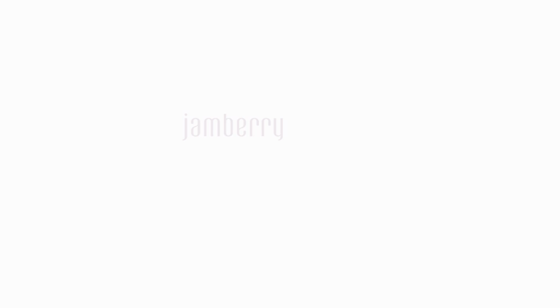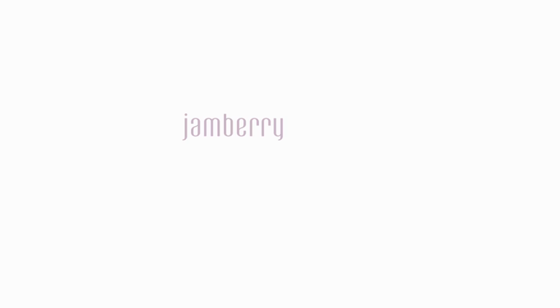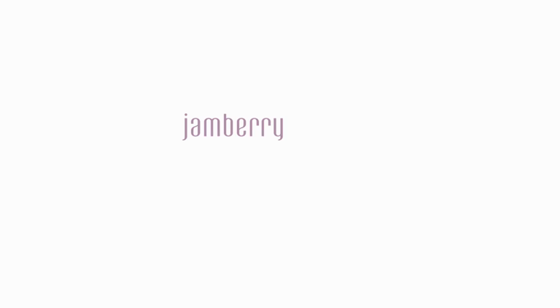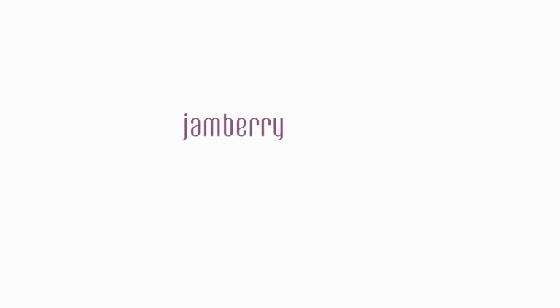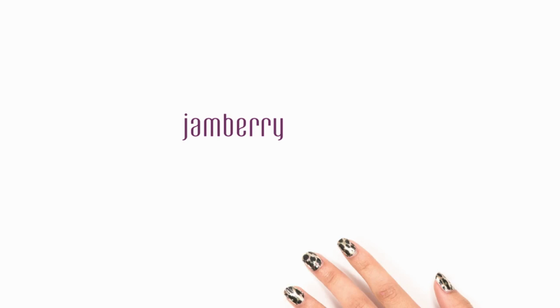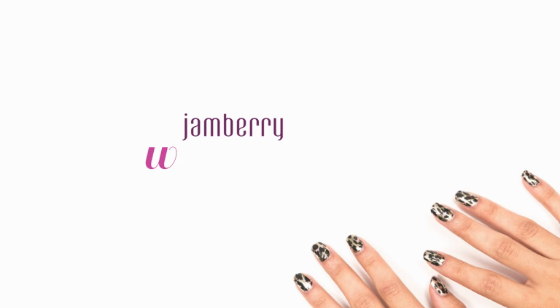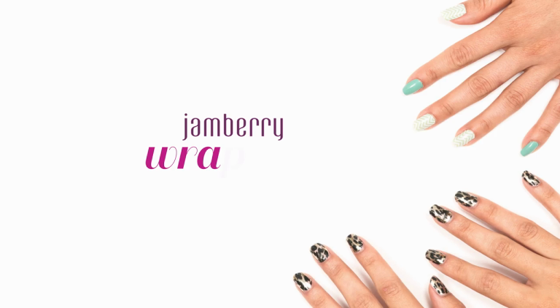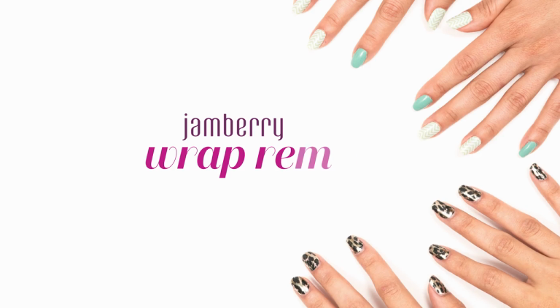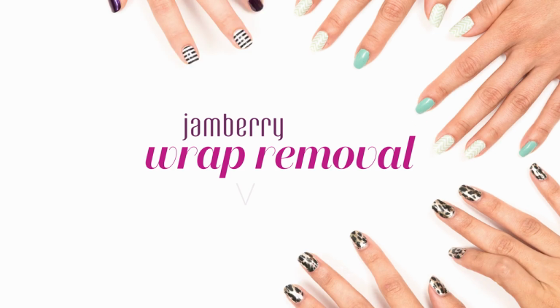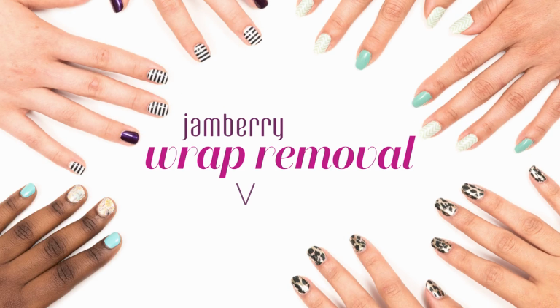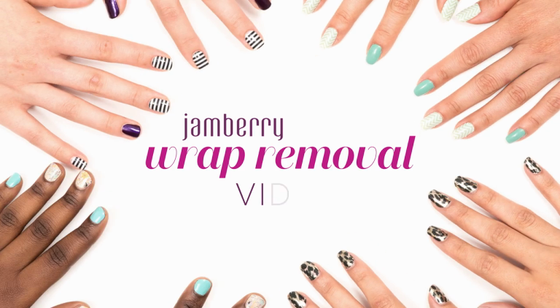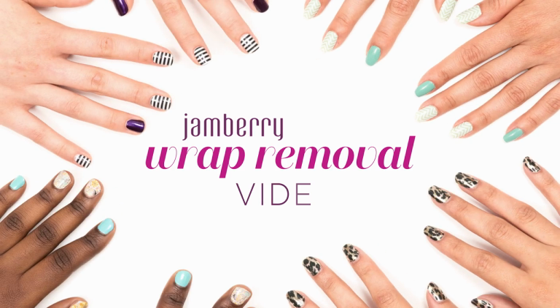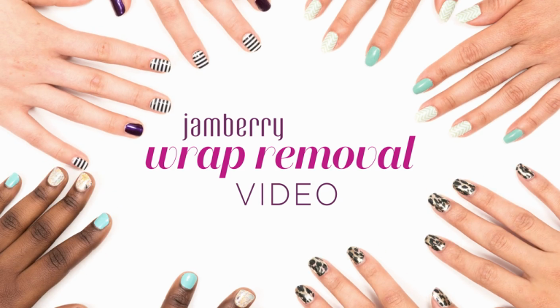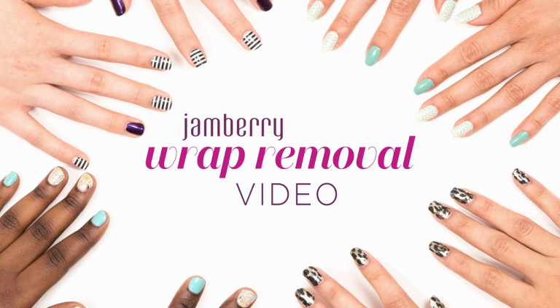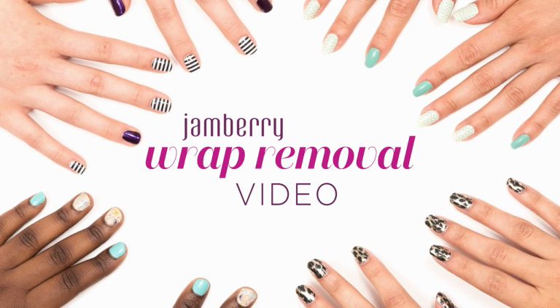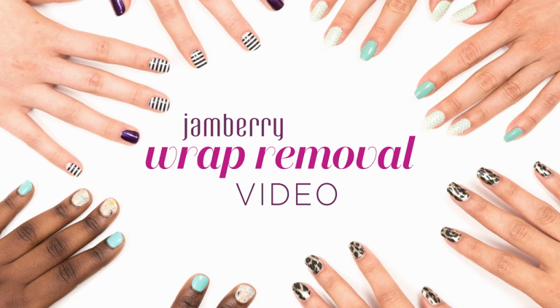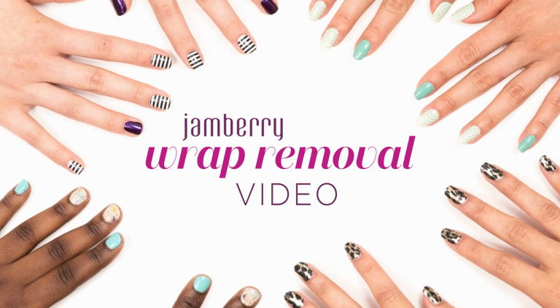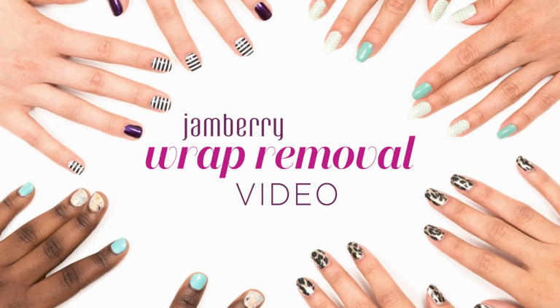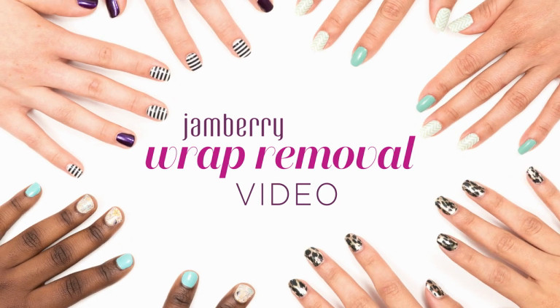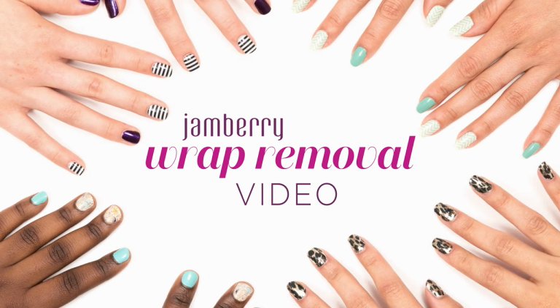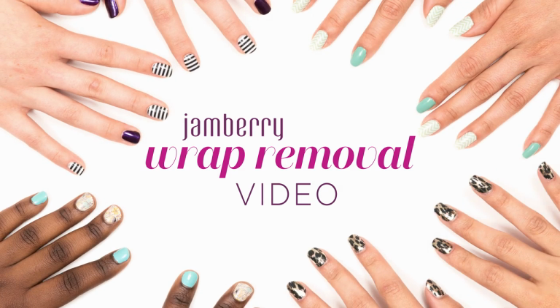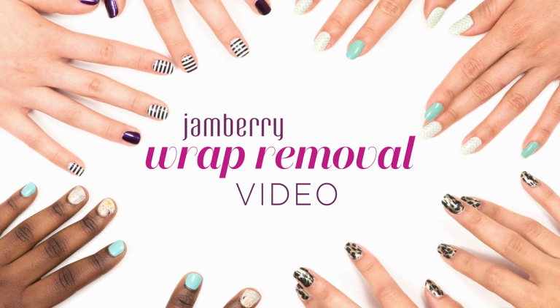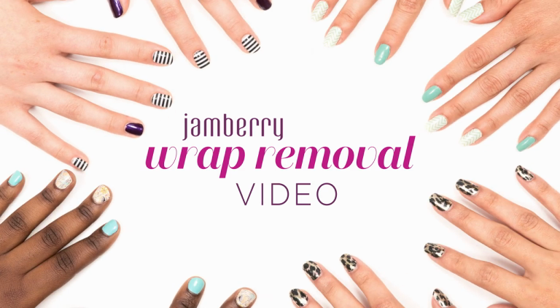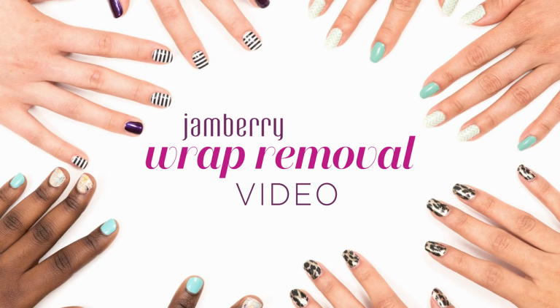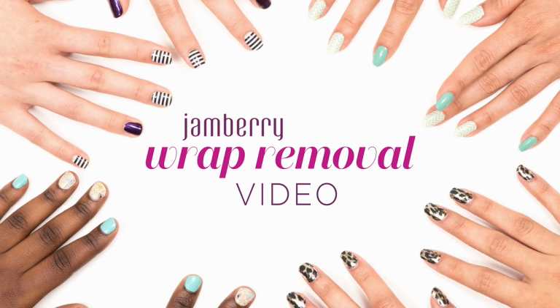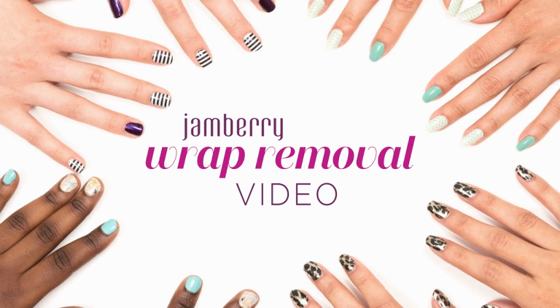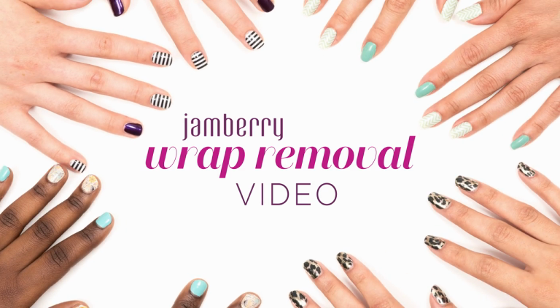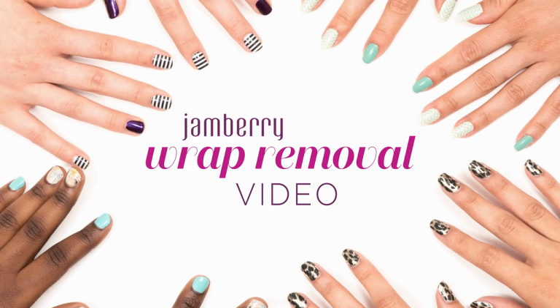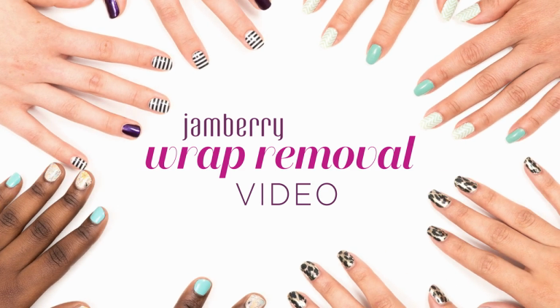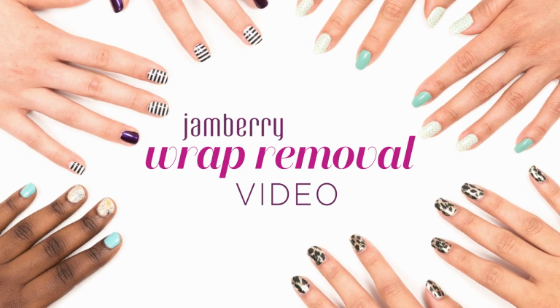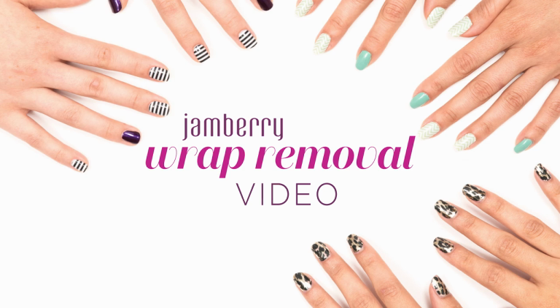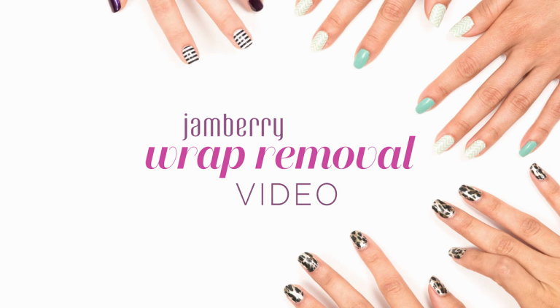Ready for your next Jamberry application? Here's how to properly remove your wraps to prevent damaging your nails.